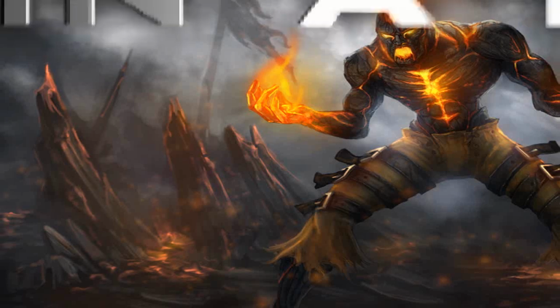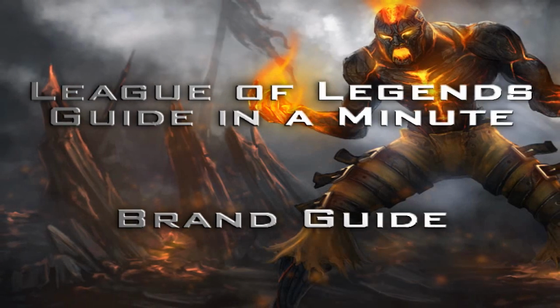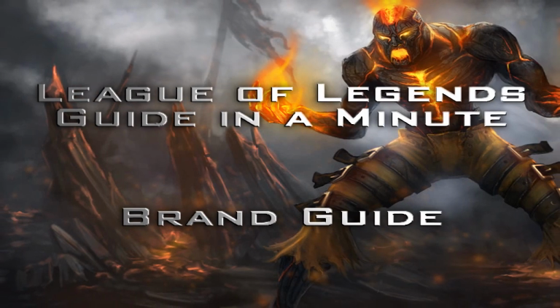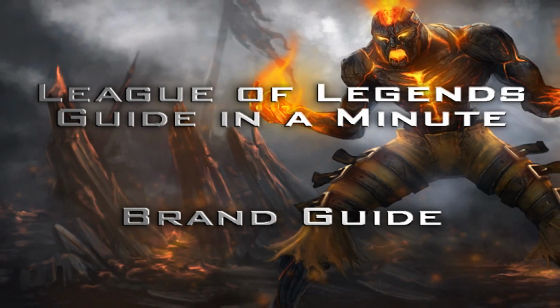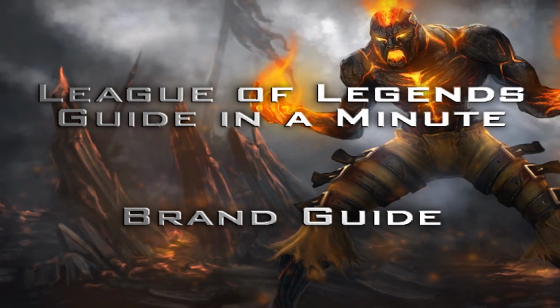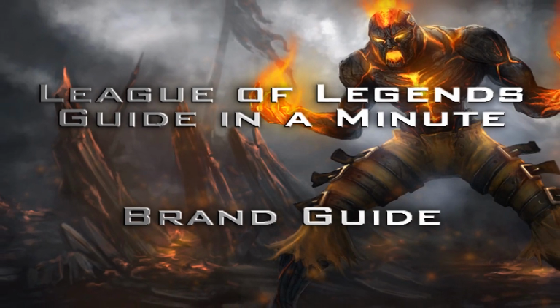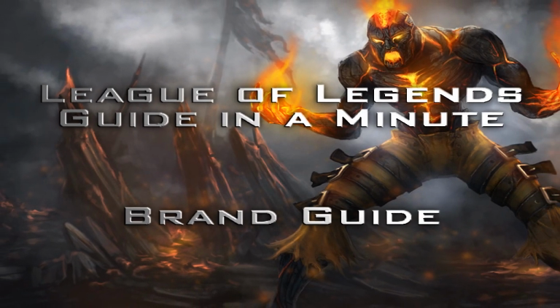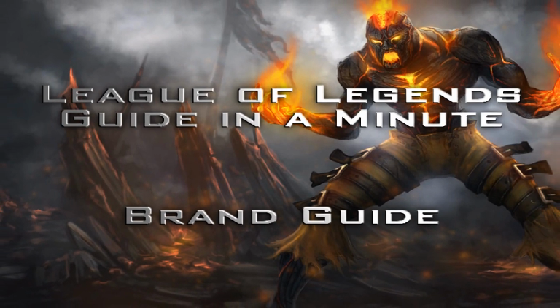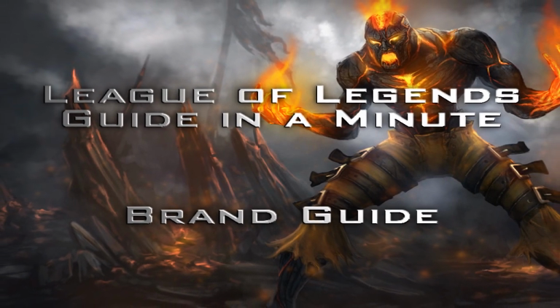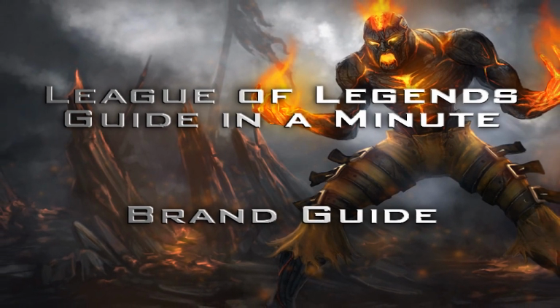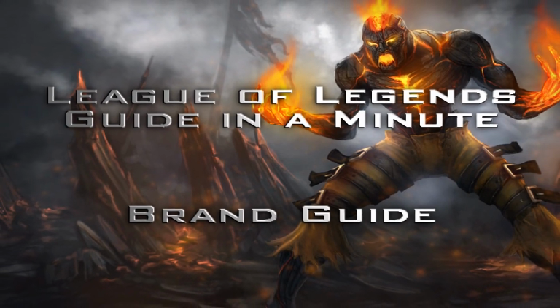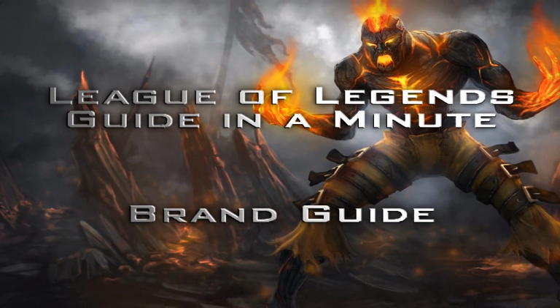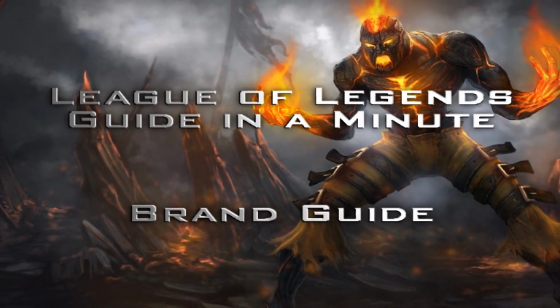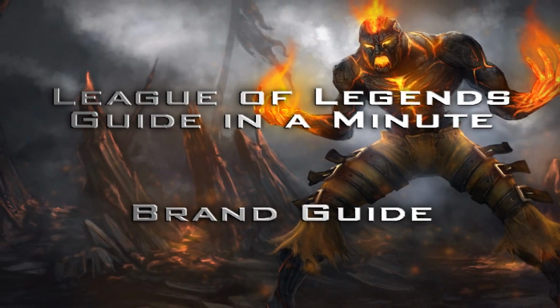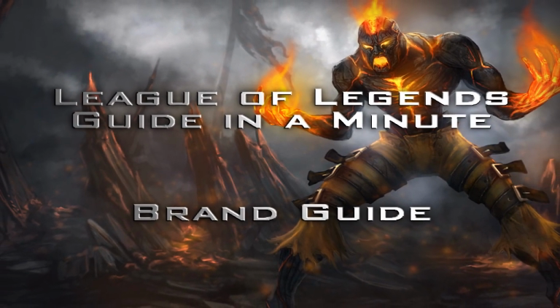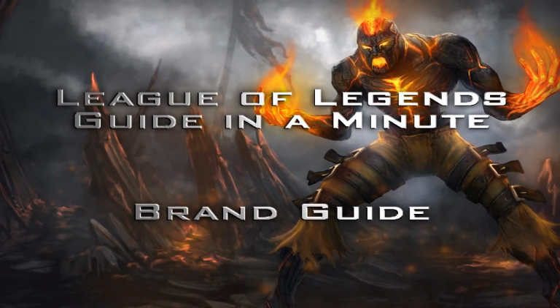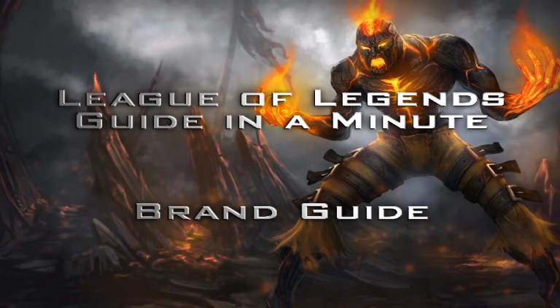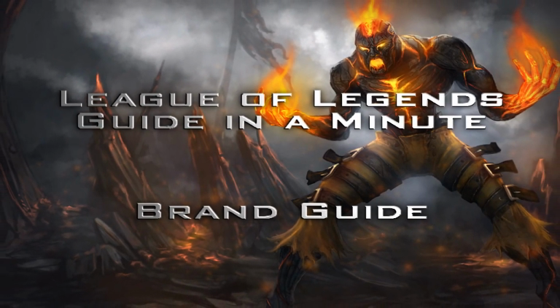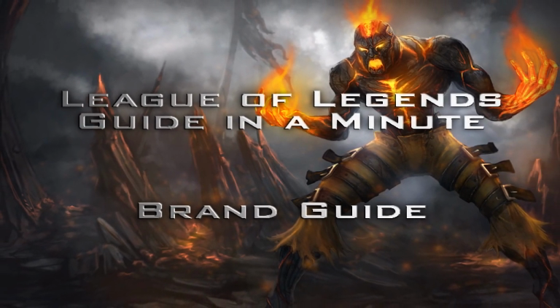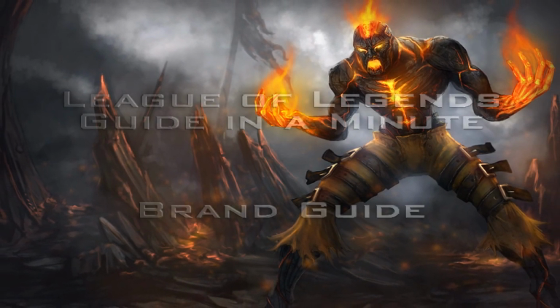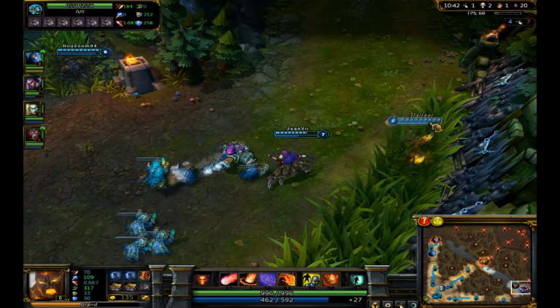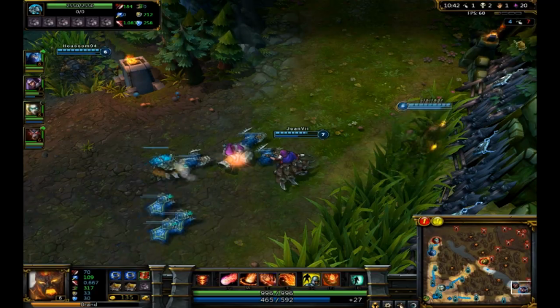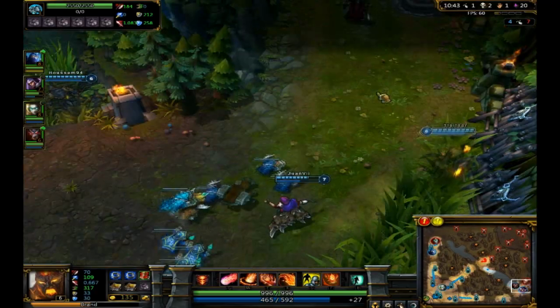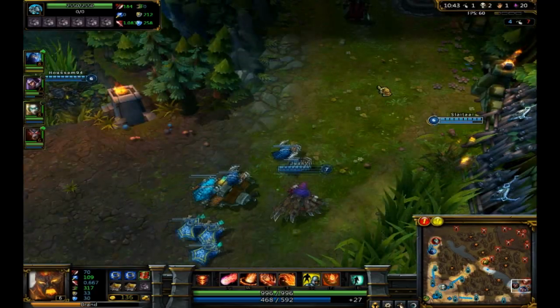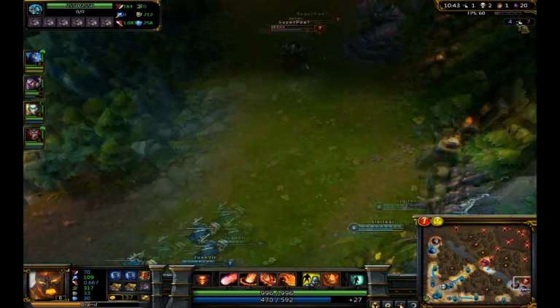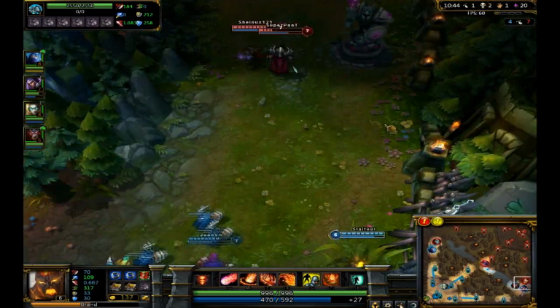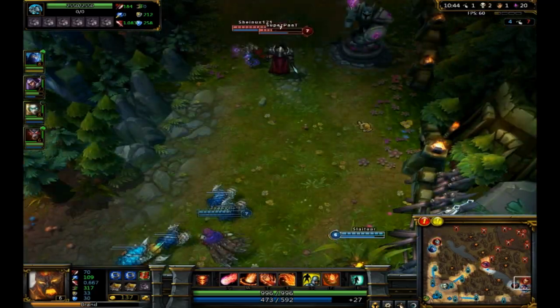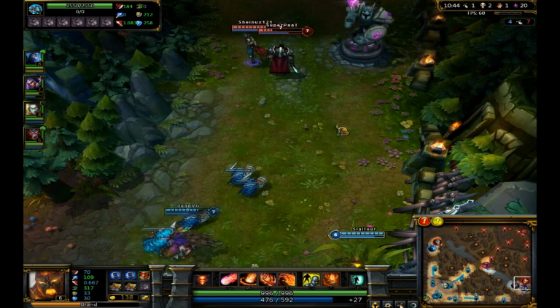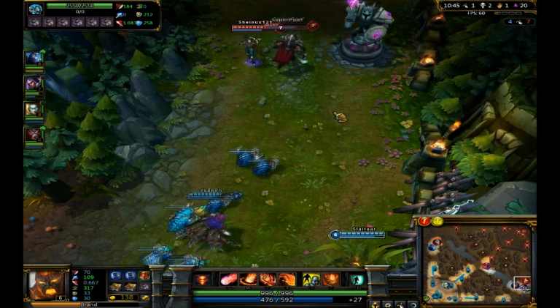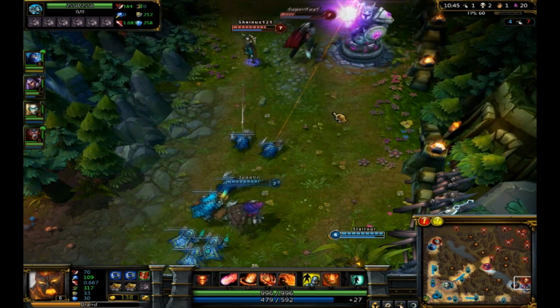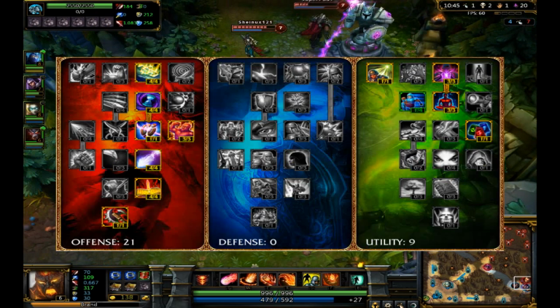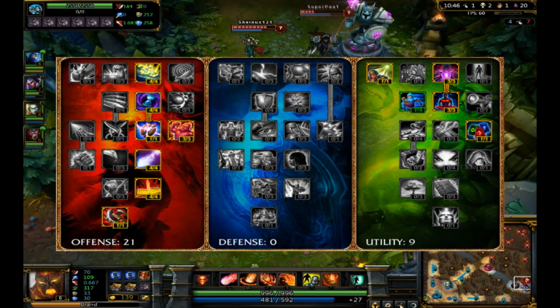Hello guys and welcome to the Brand guide in a minute. Brand is an AP mage ideally suited to the mid role.